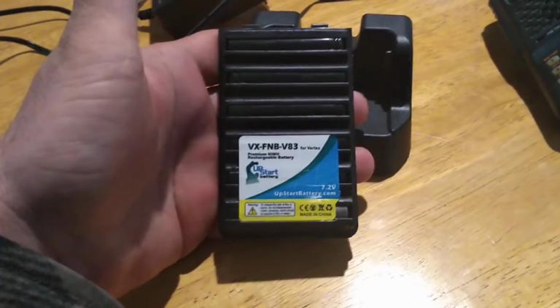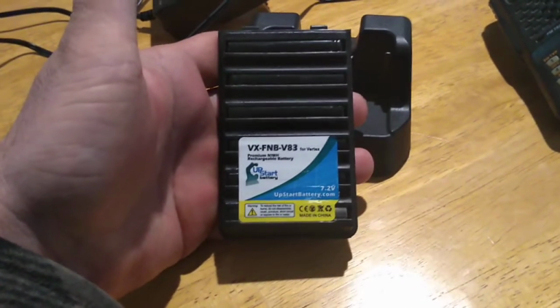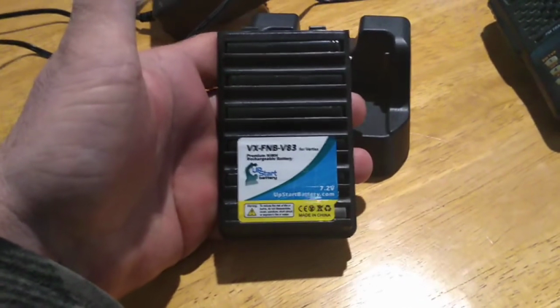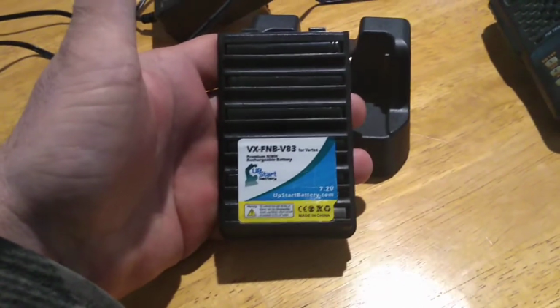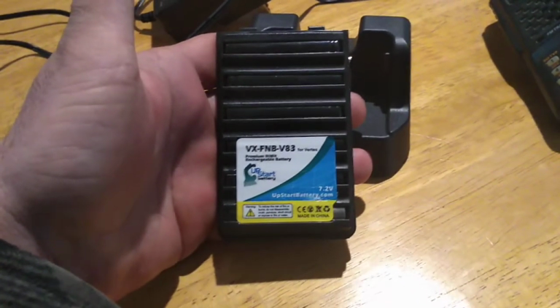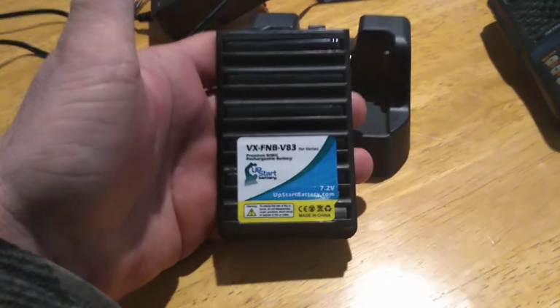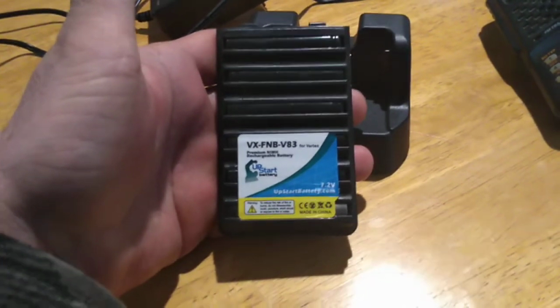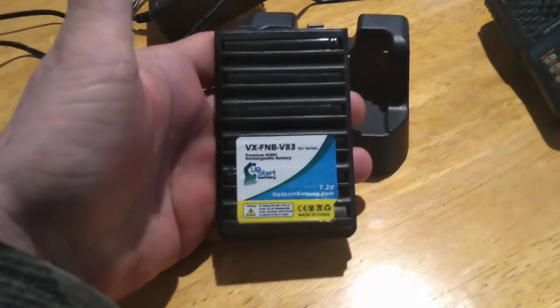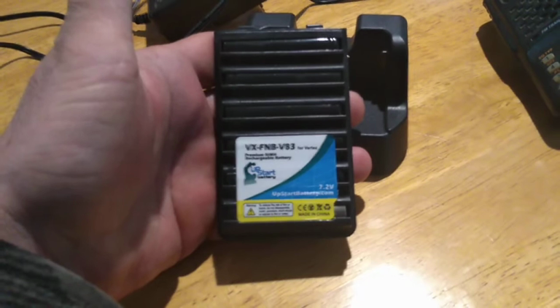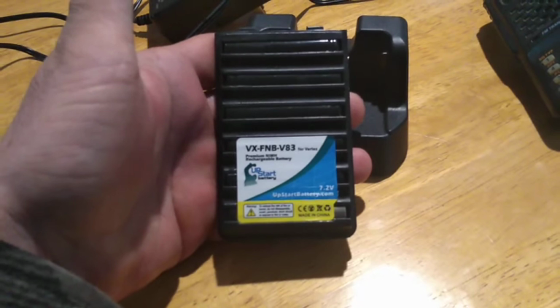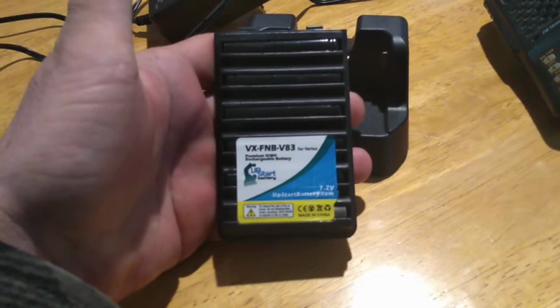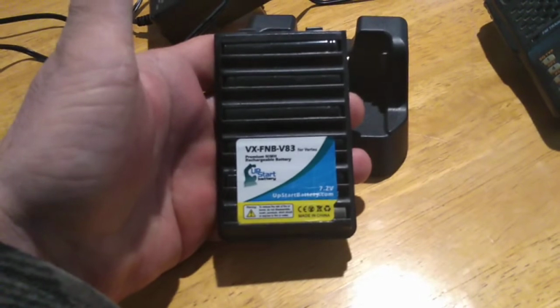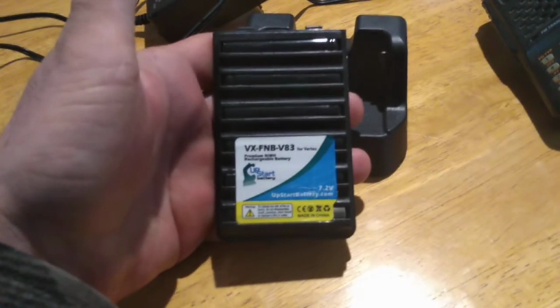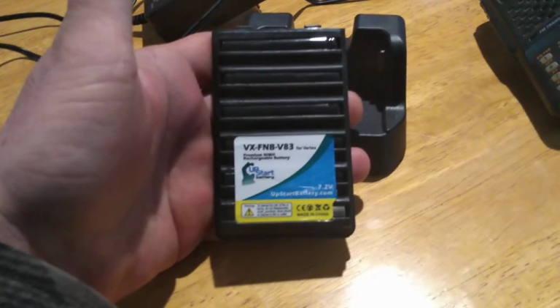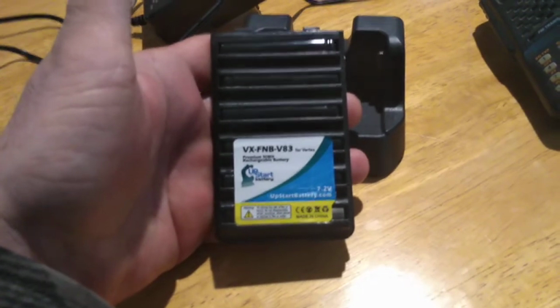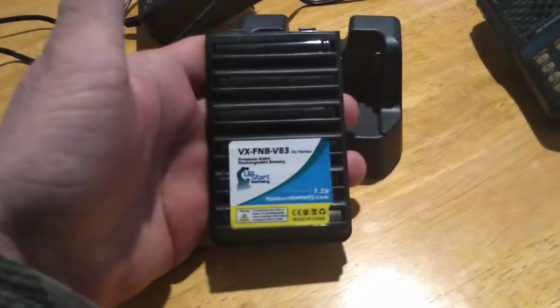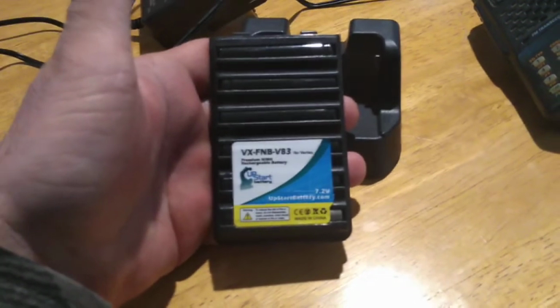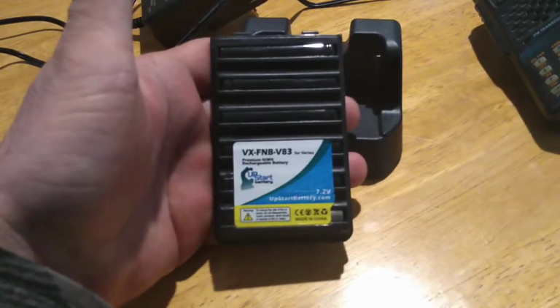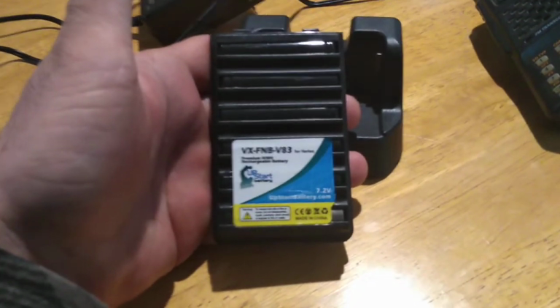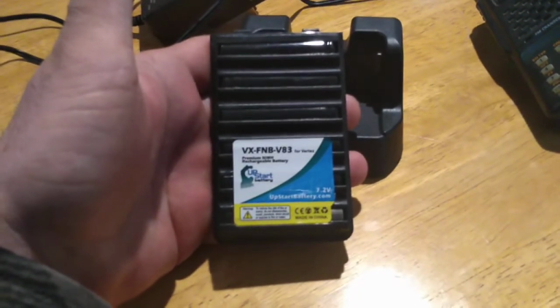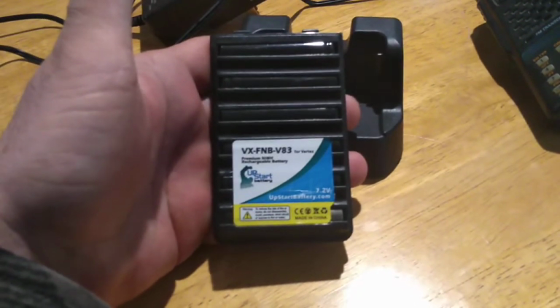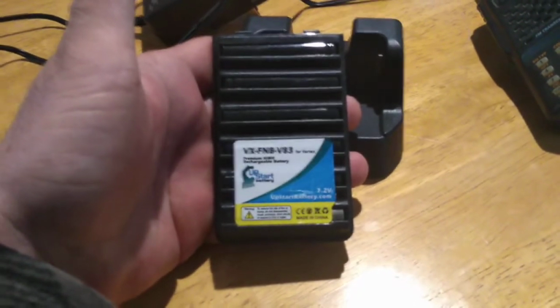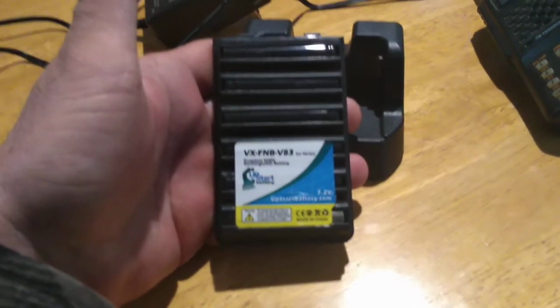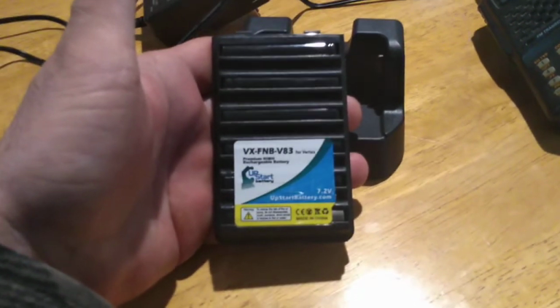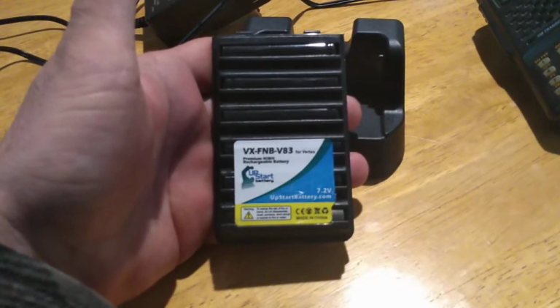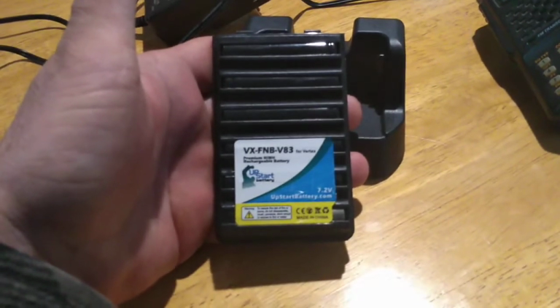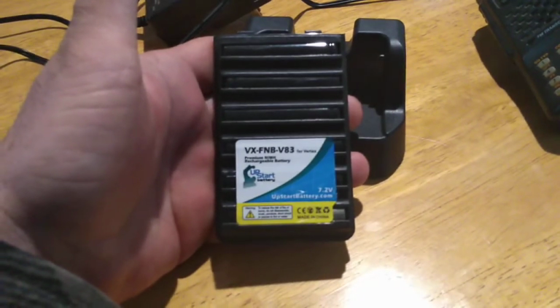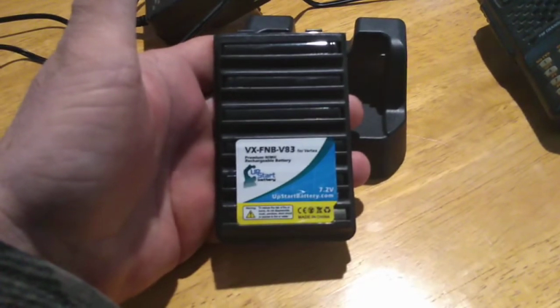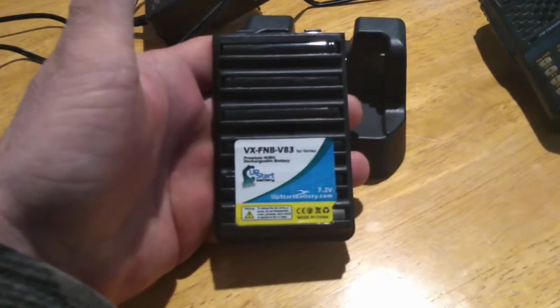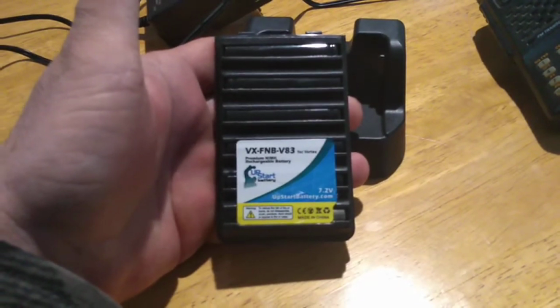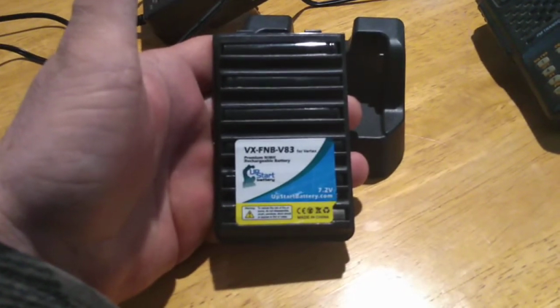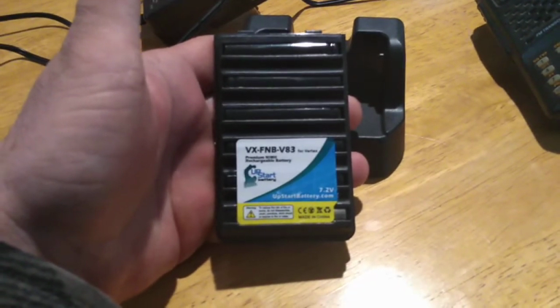I sent a complaint to Yaesu about this. I didn't like the idea that the battery pack got hot while being on the radio — that's like leaving the radio out in the sunlight. That's a no-no.